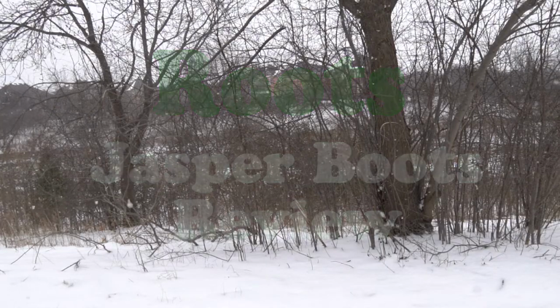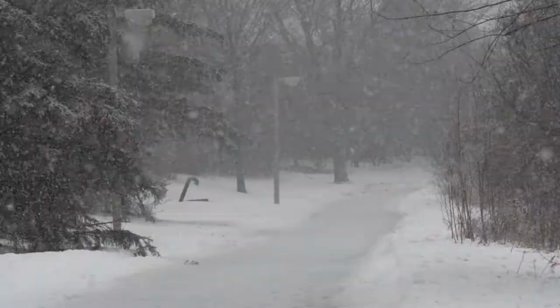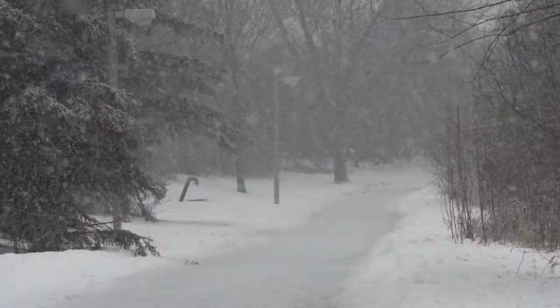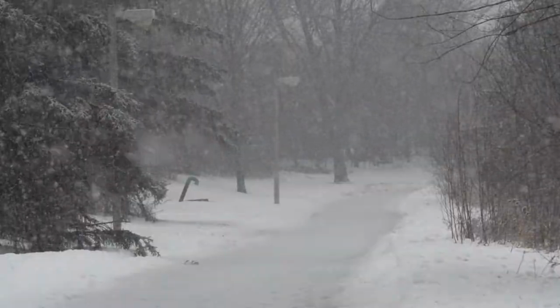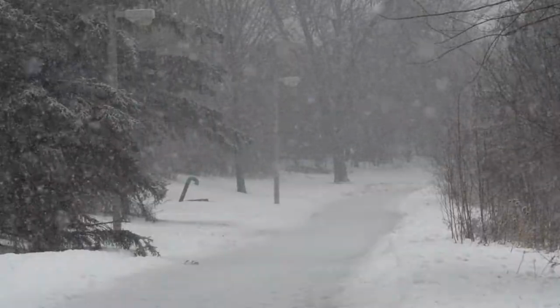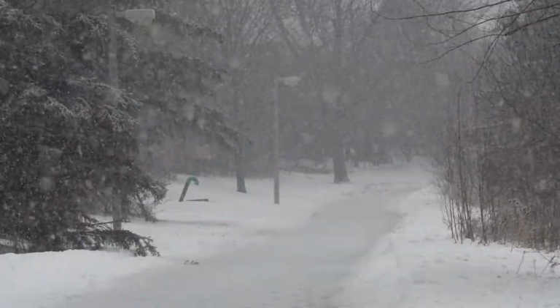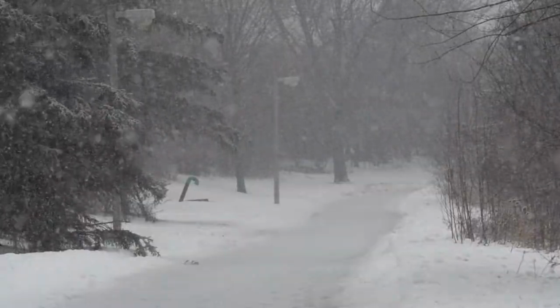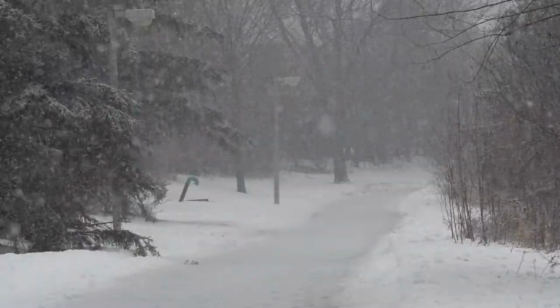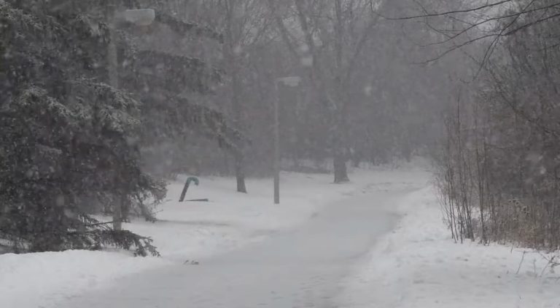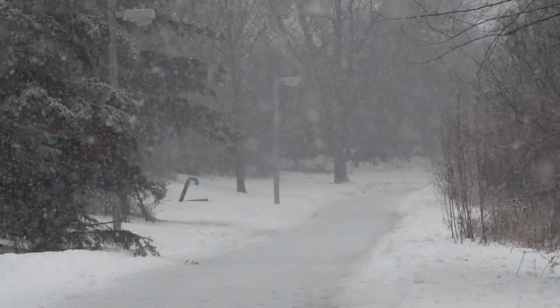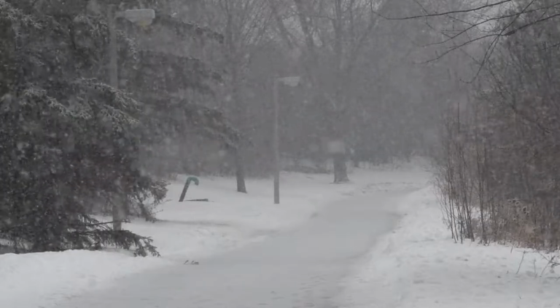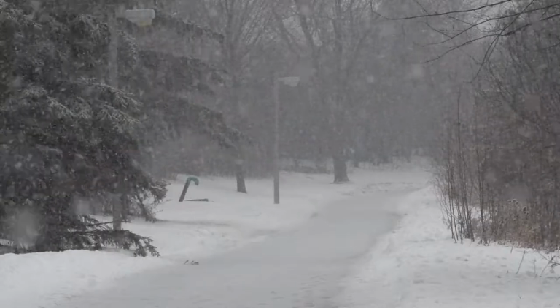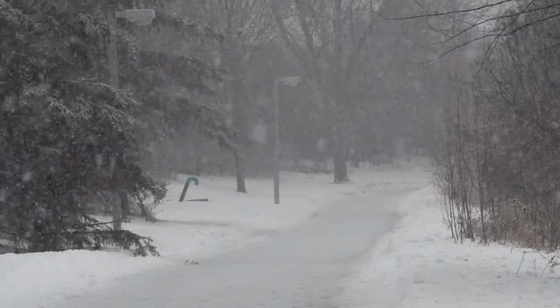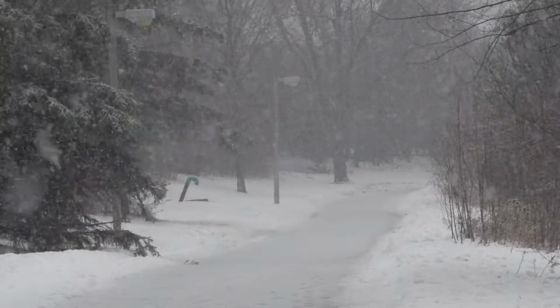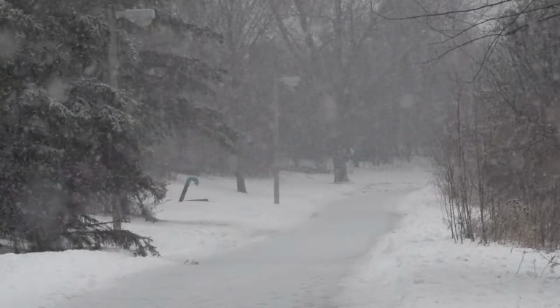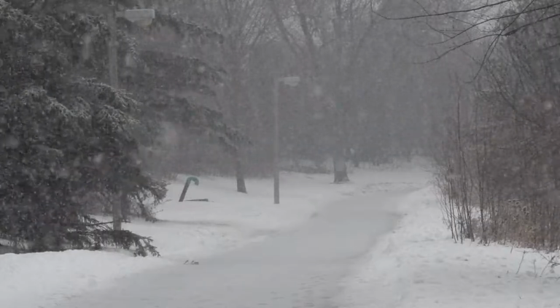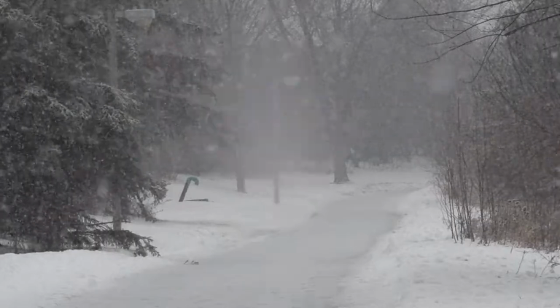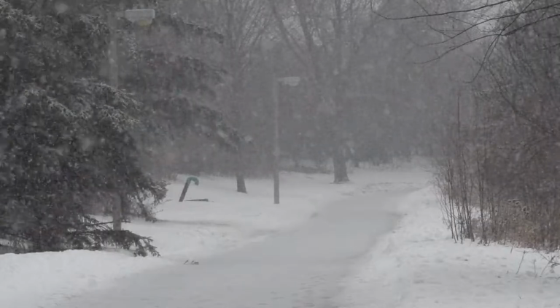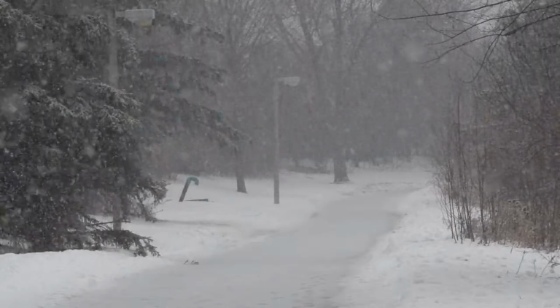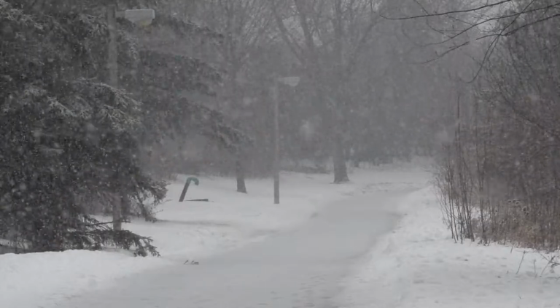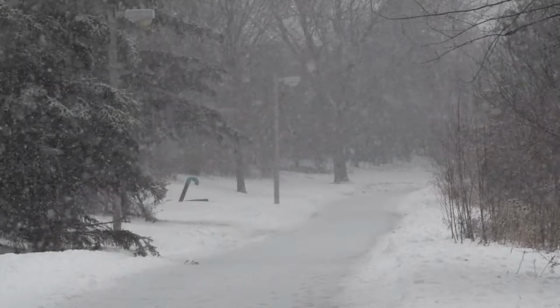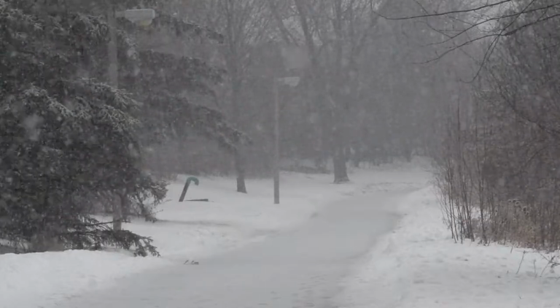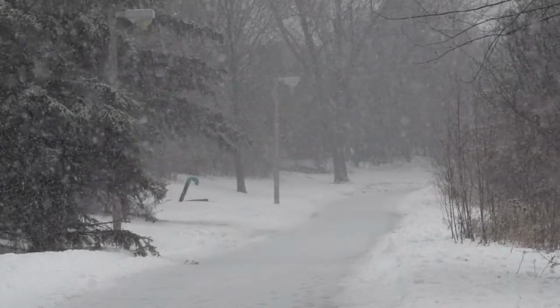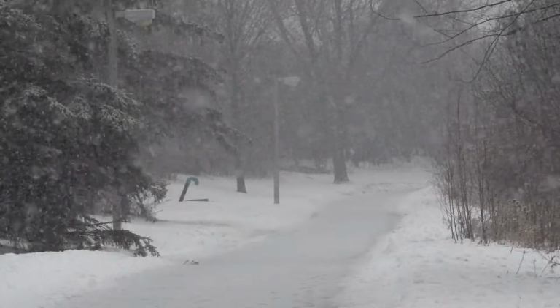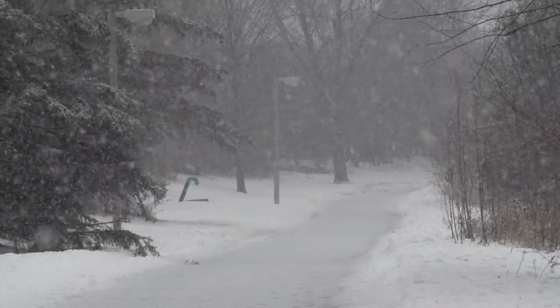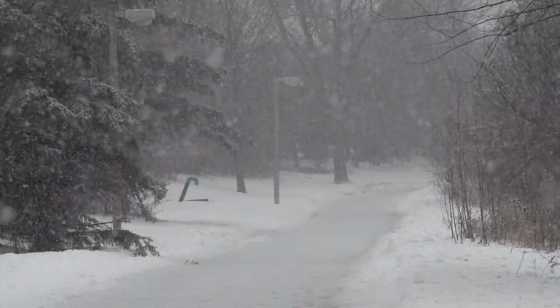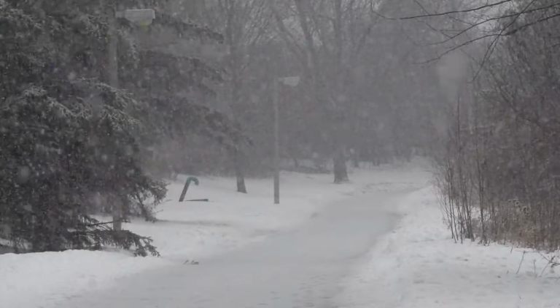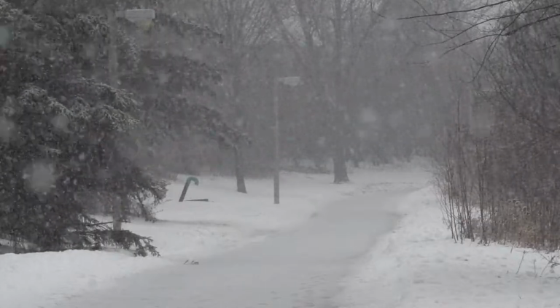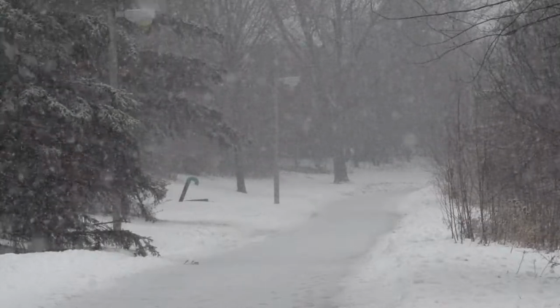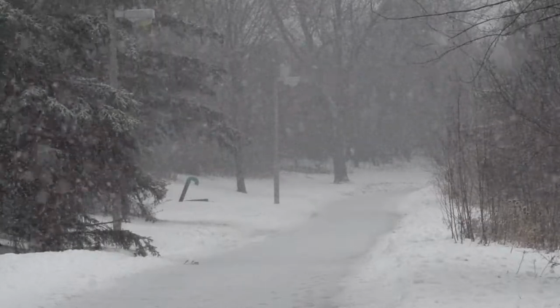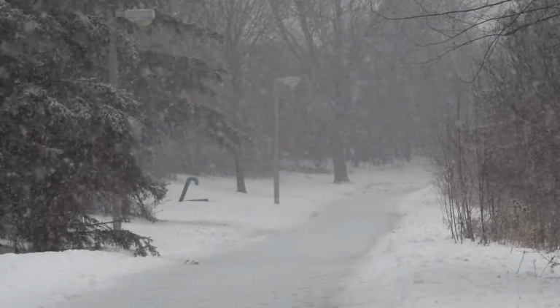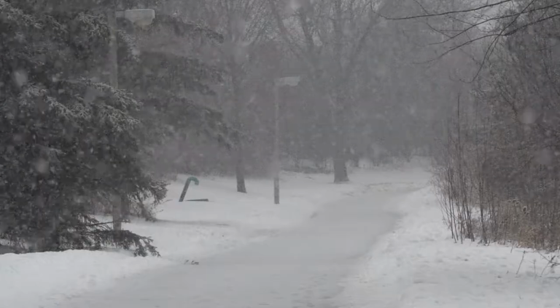With the 2022-2023 winter season approaching, I think this is the perfect time to talk about my favorite boots from Roots.